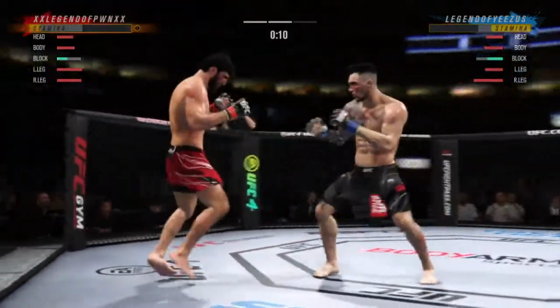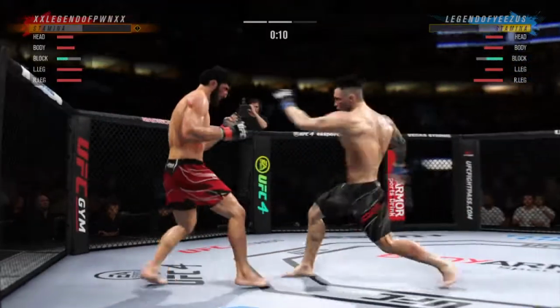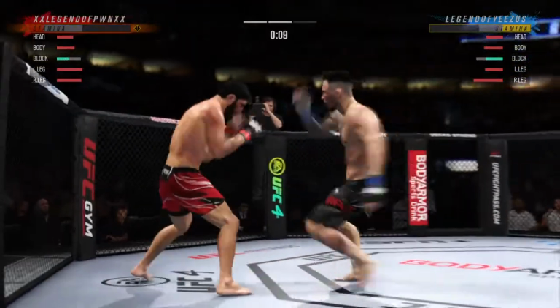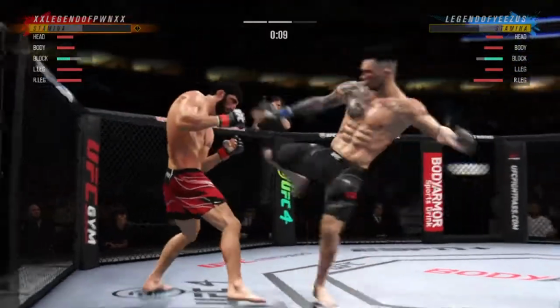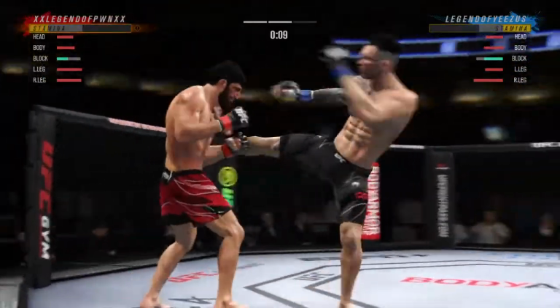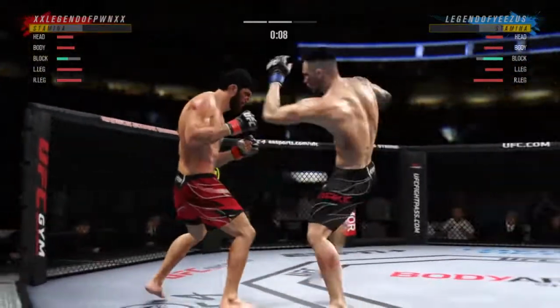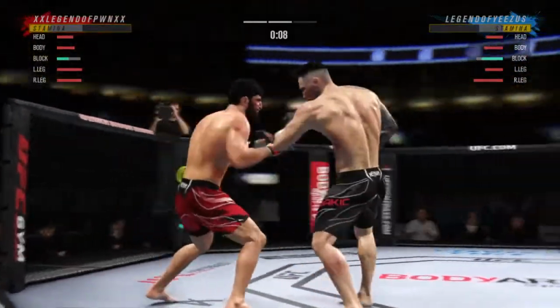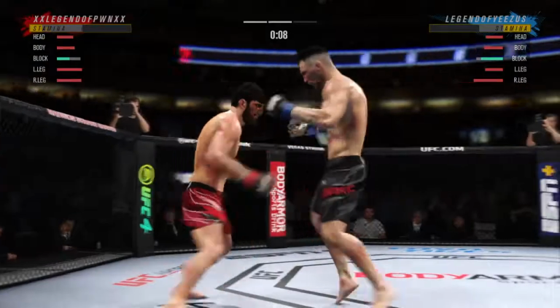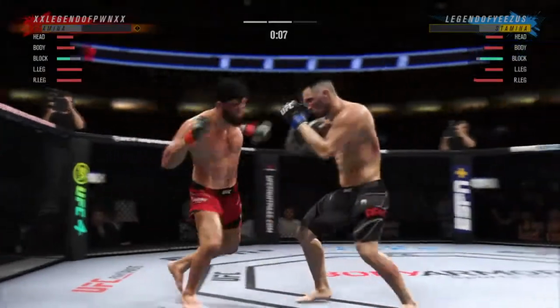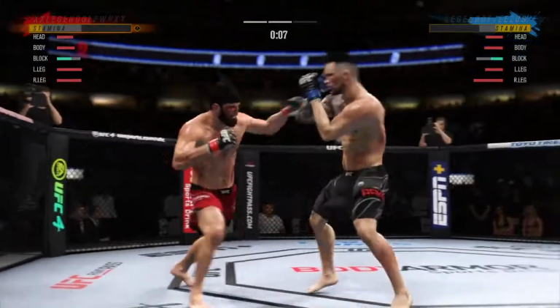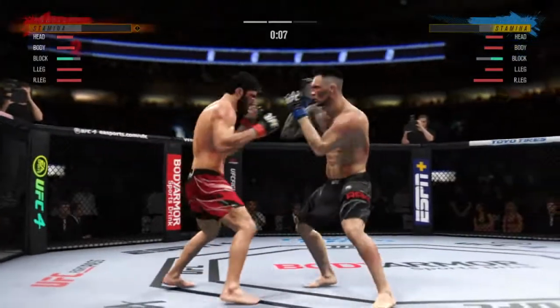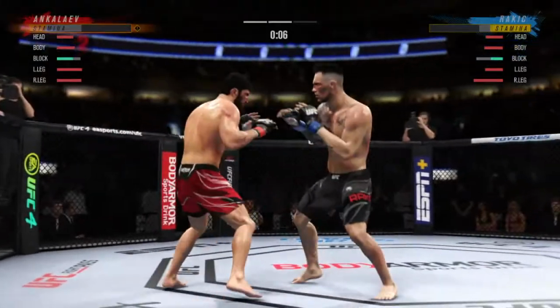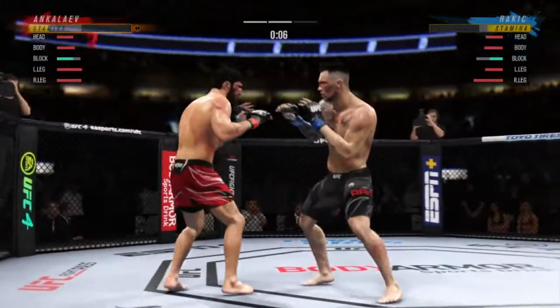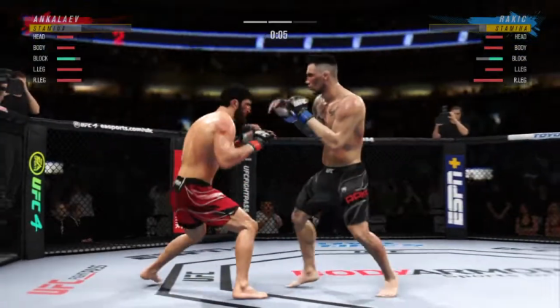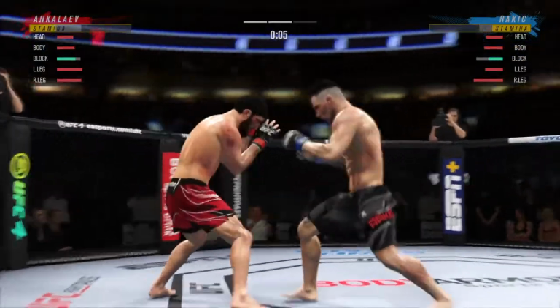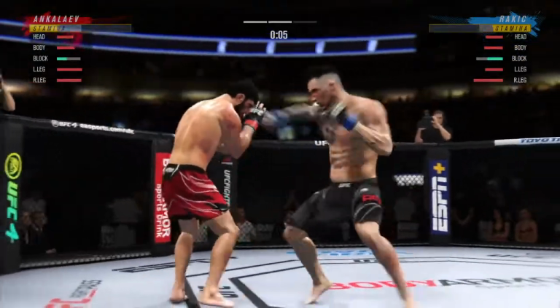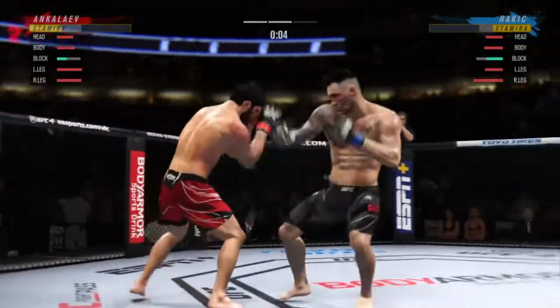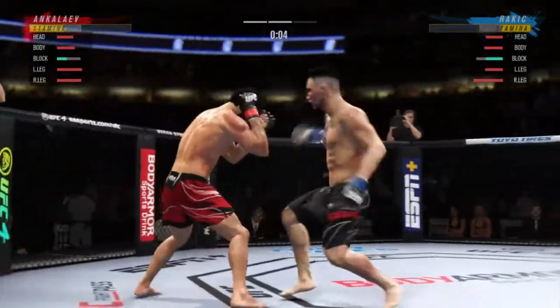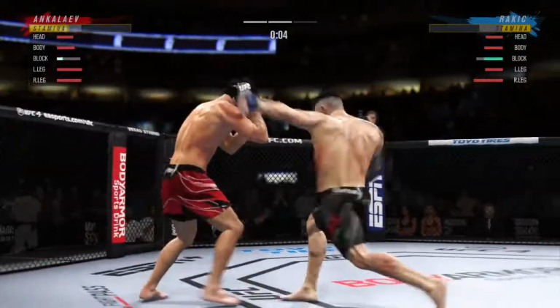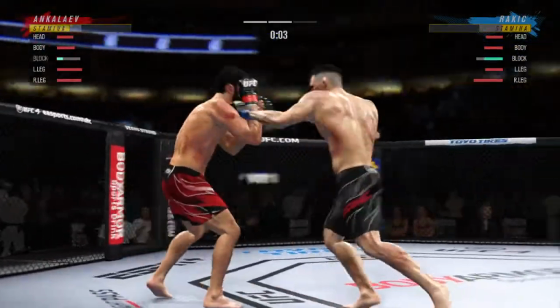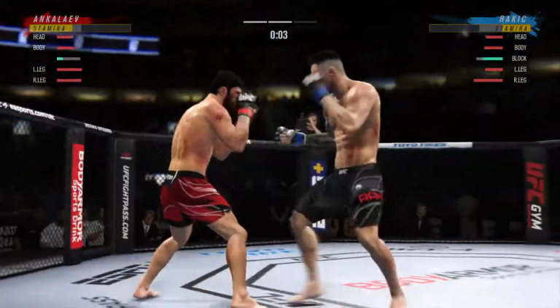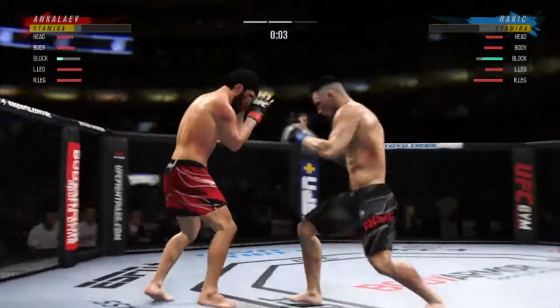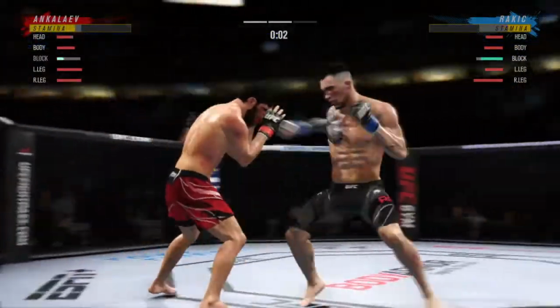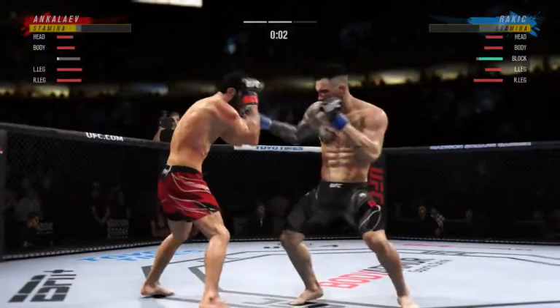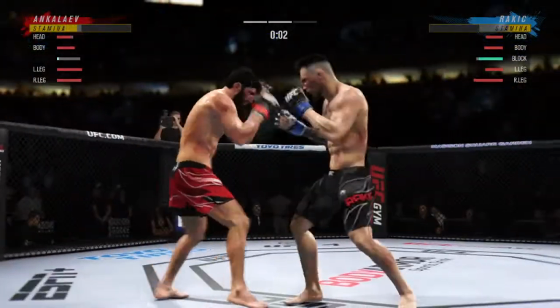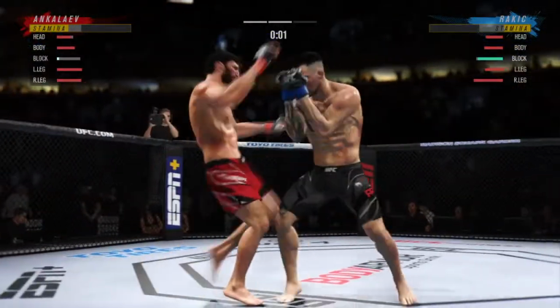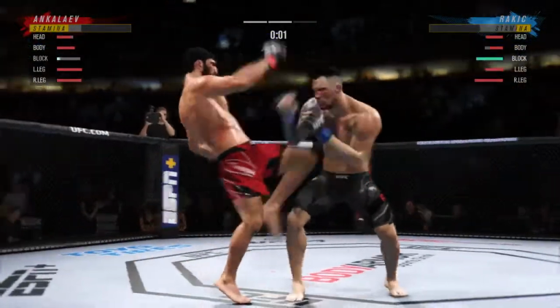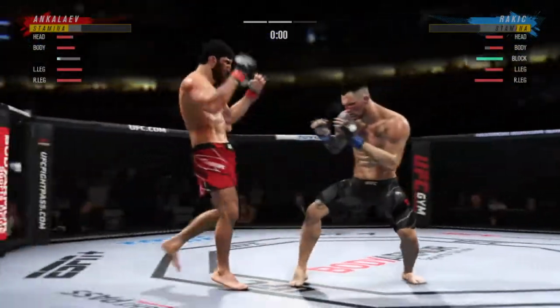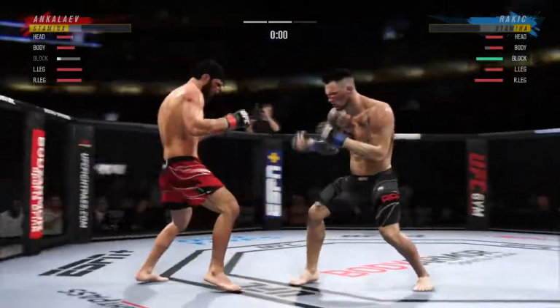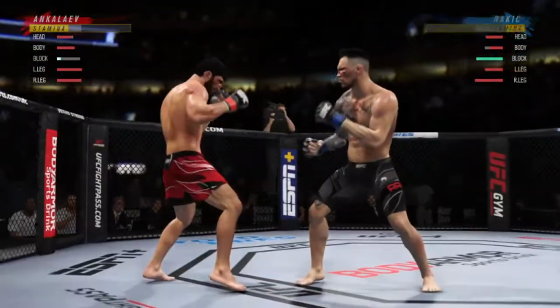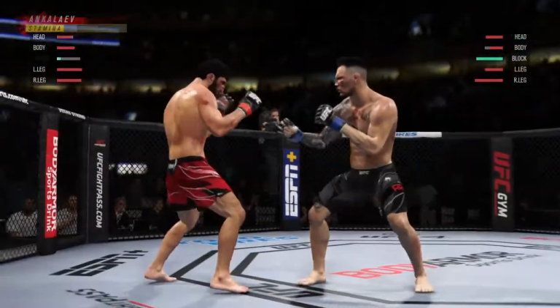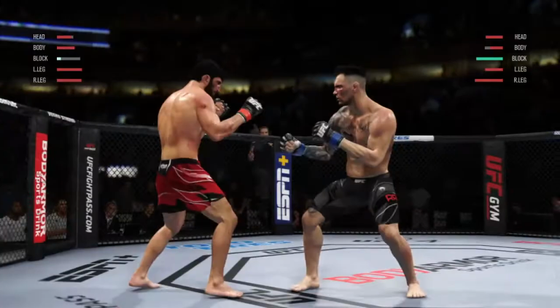That left hand has been there at times, not on that attempt. A nice job there defensively to close out the round.